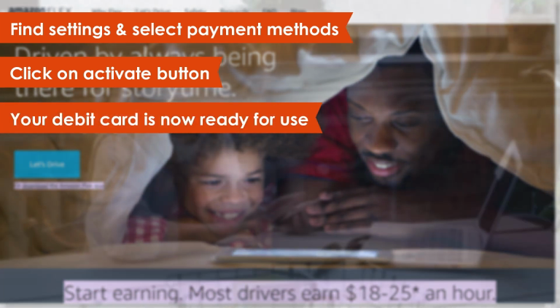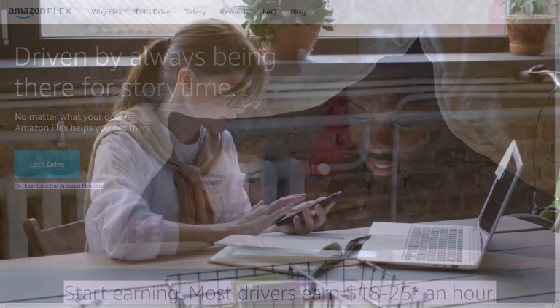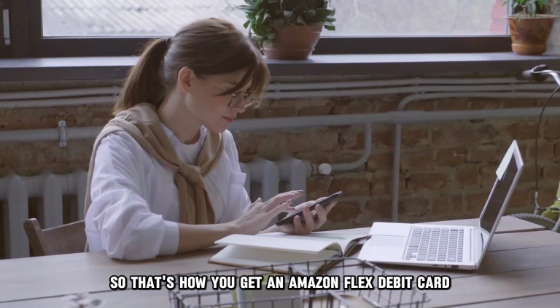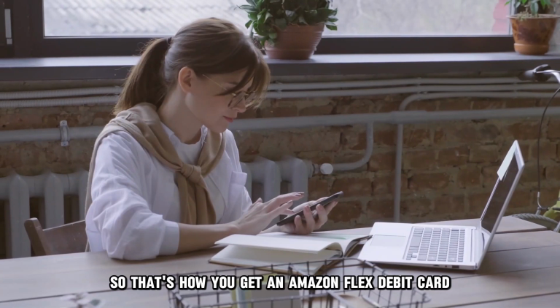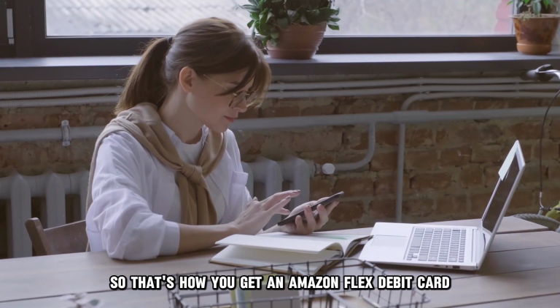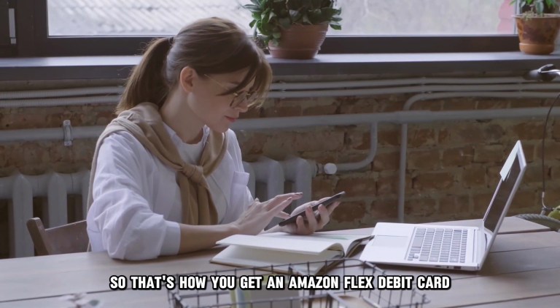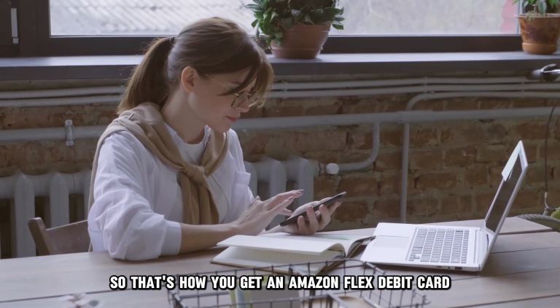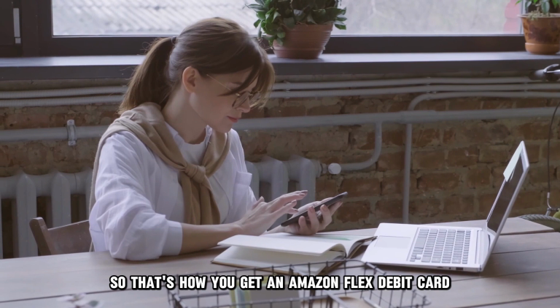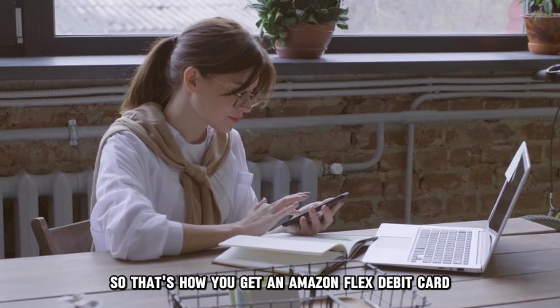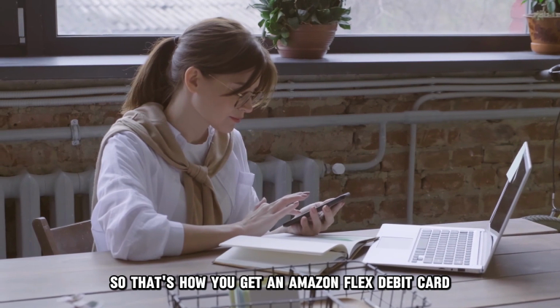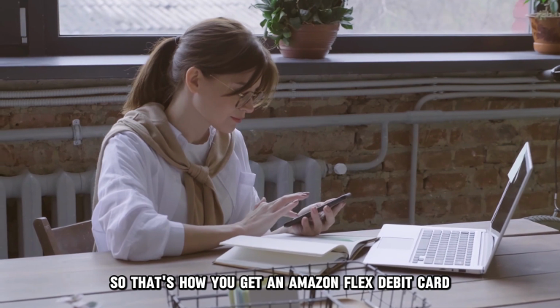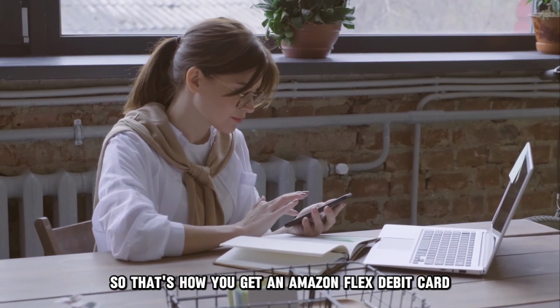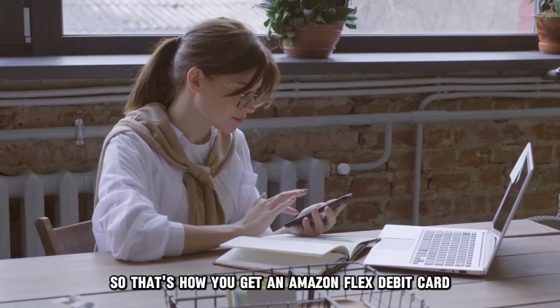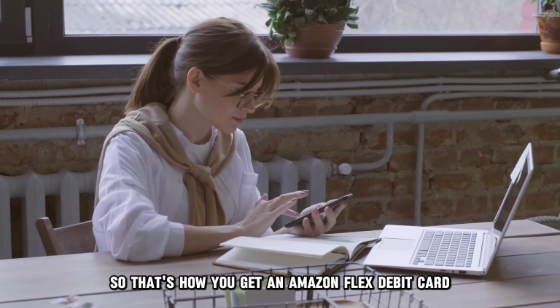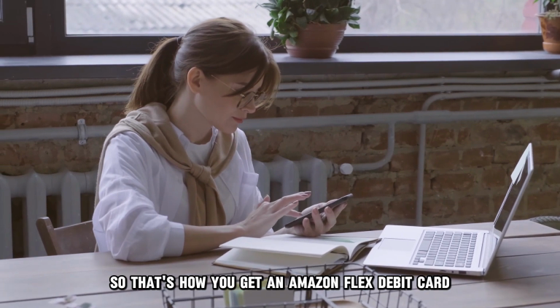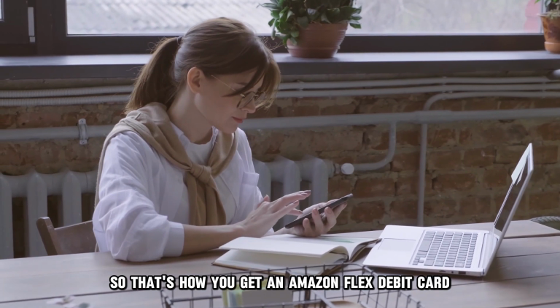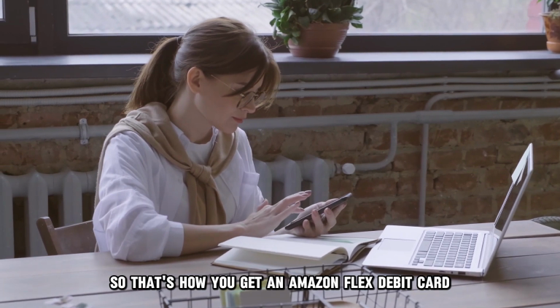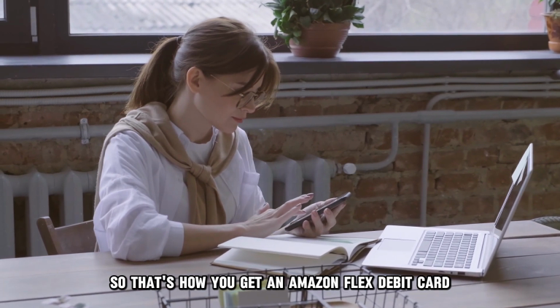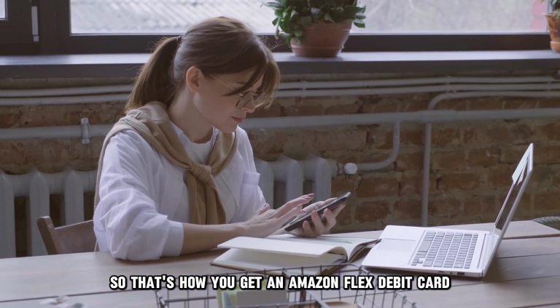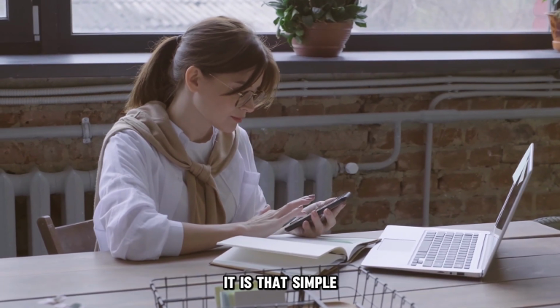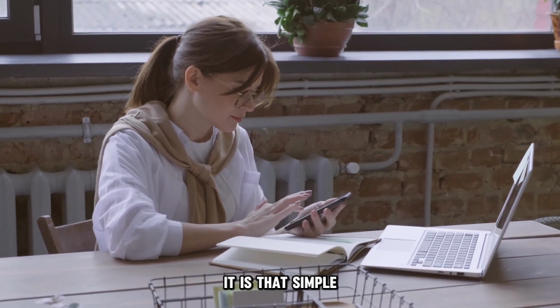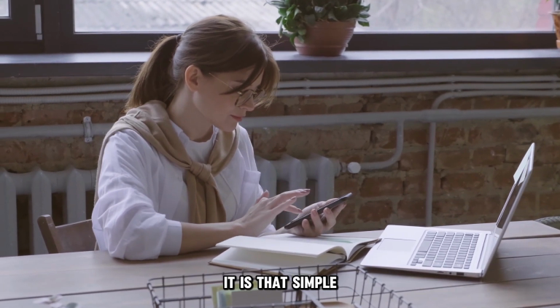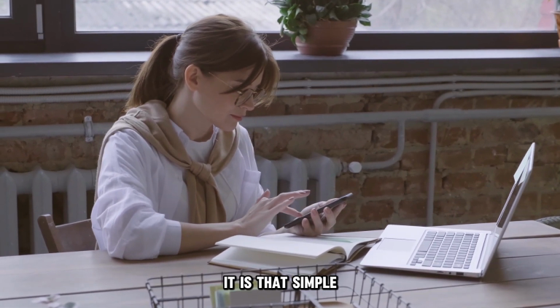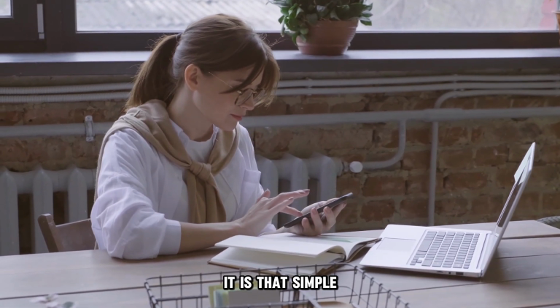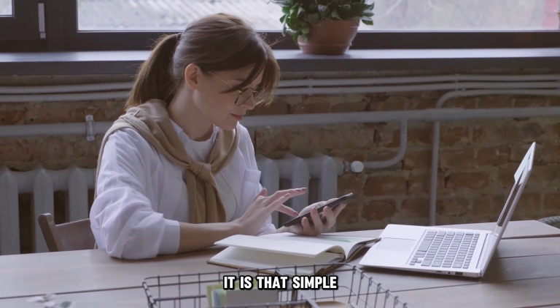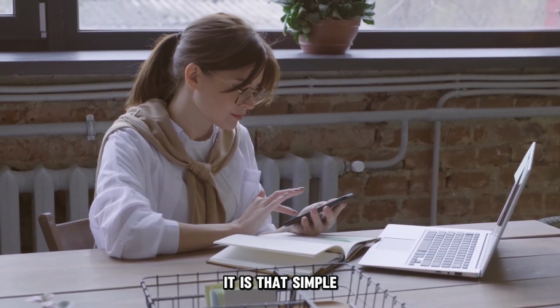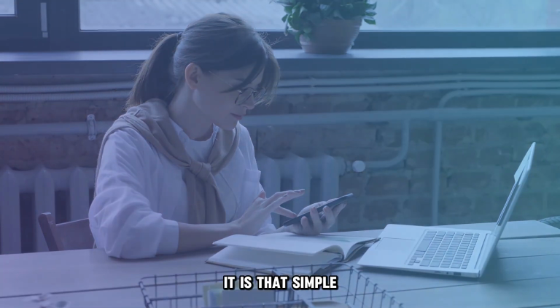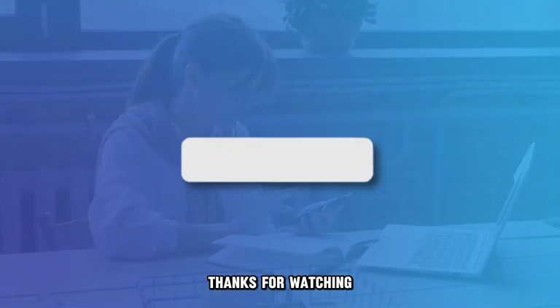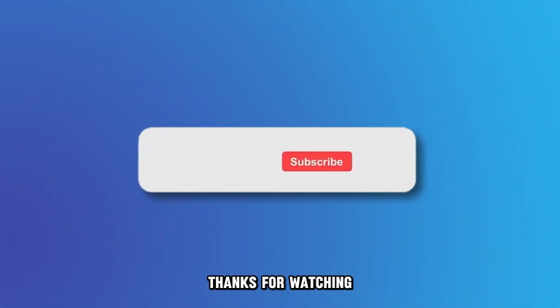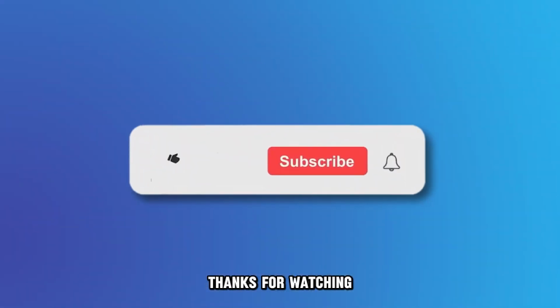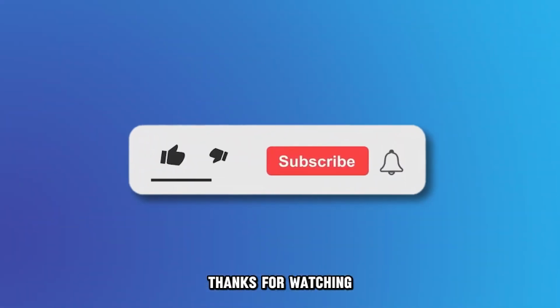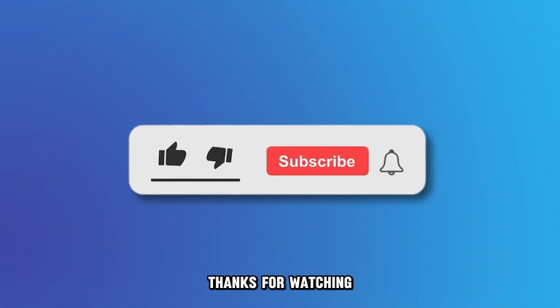So that's how you get an Amazon Flex debit card. It is that simple. Thanks for watching.